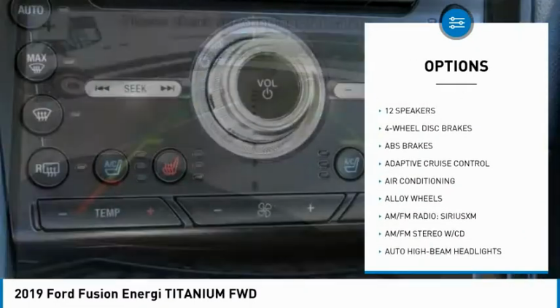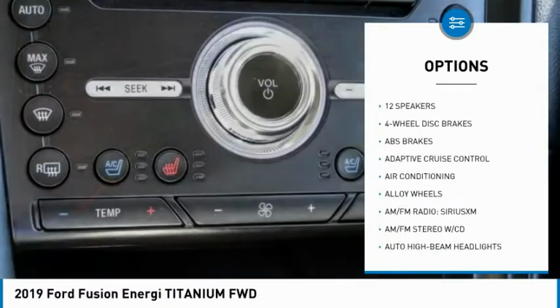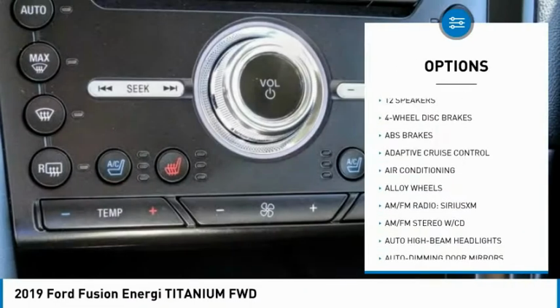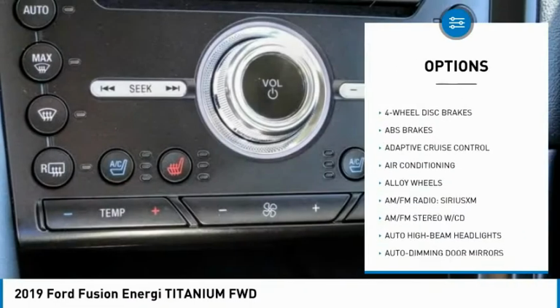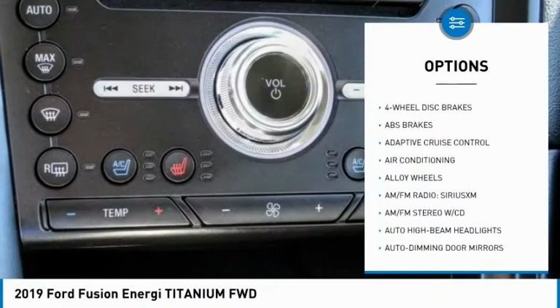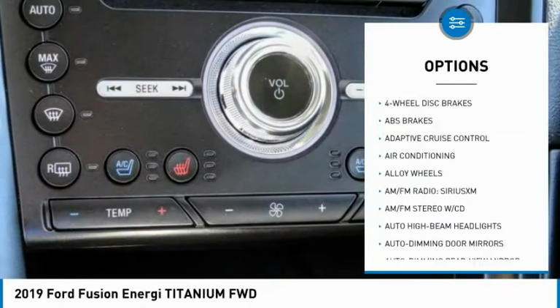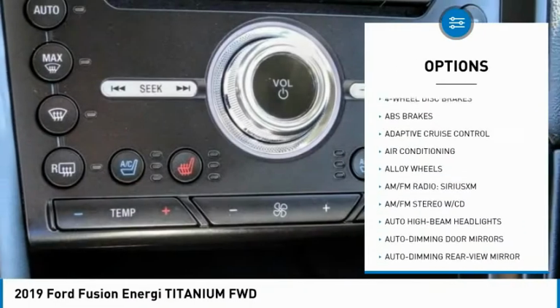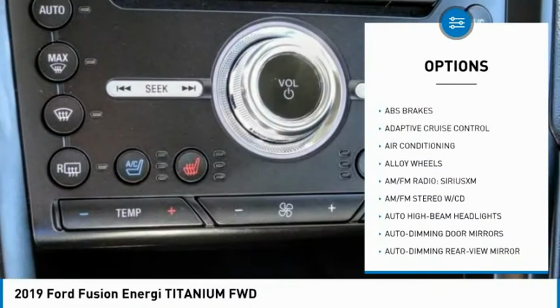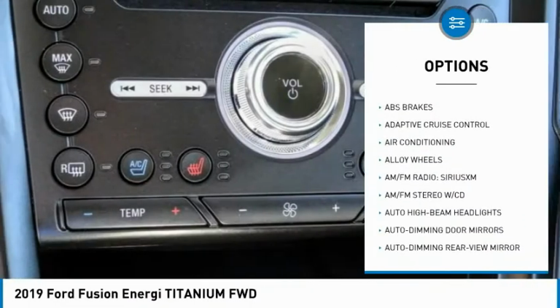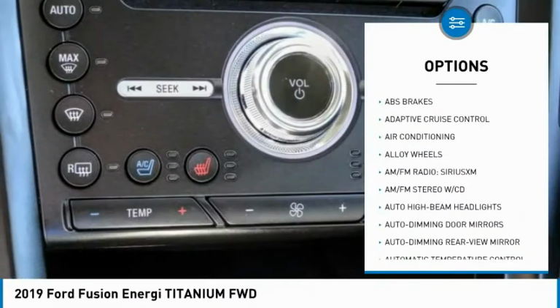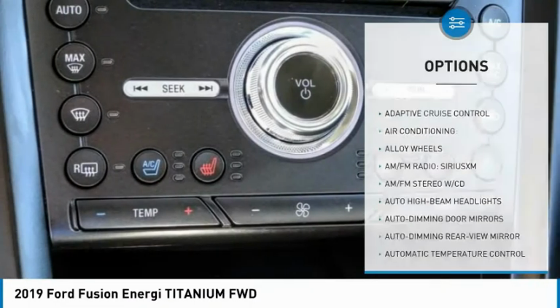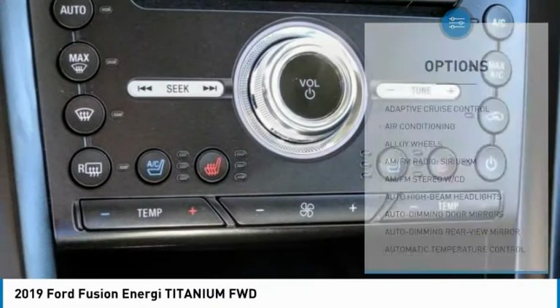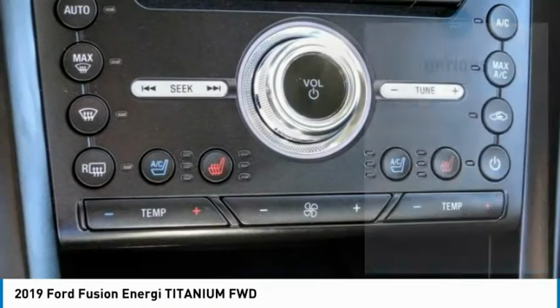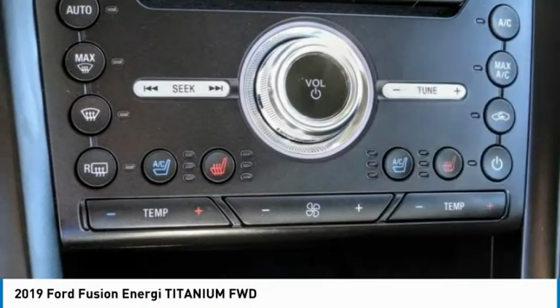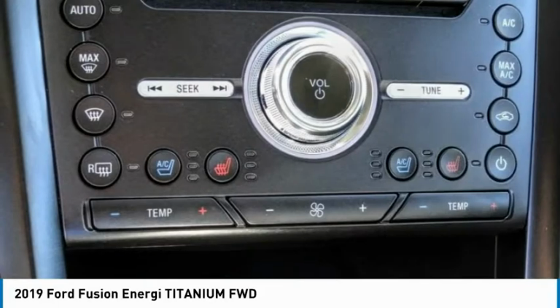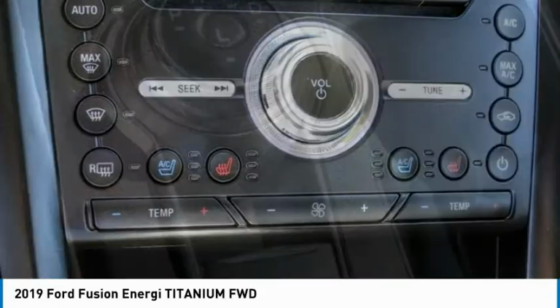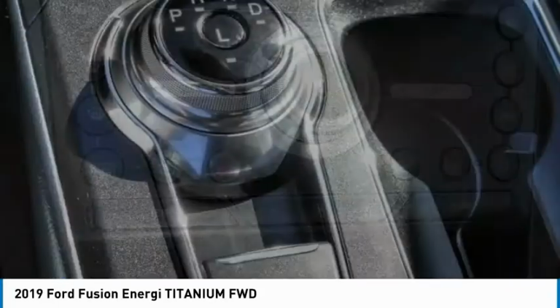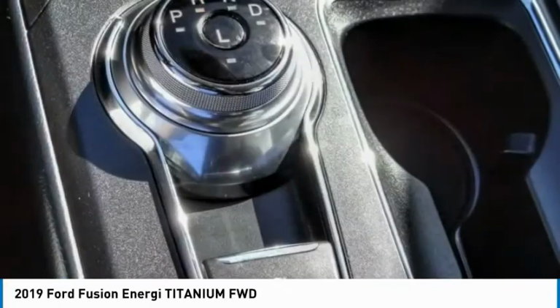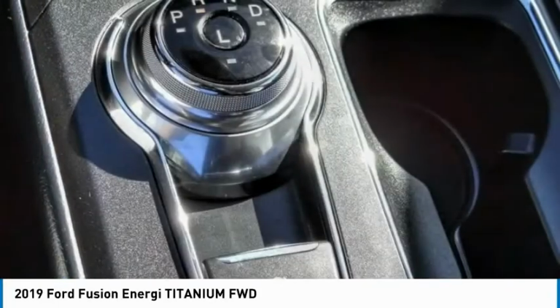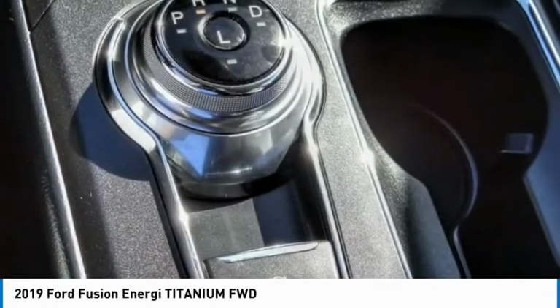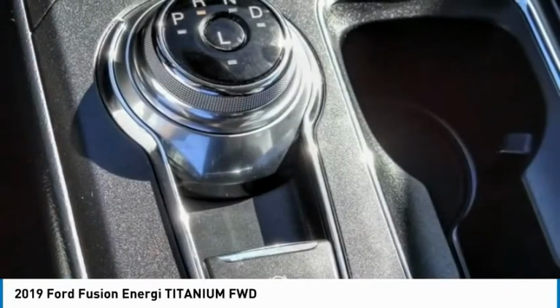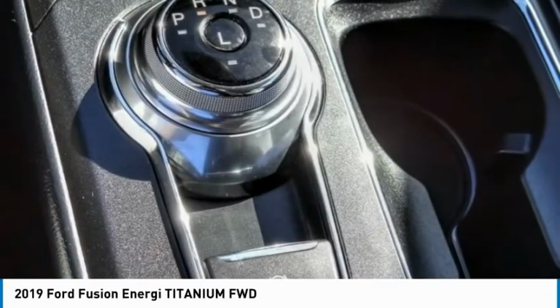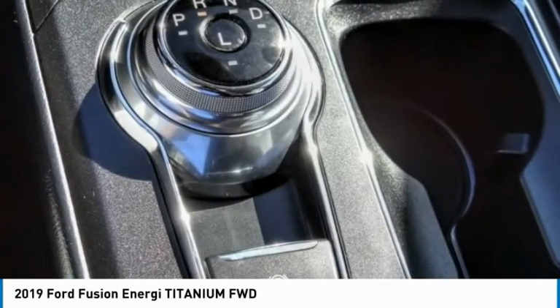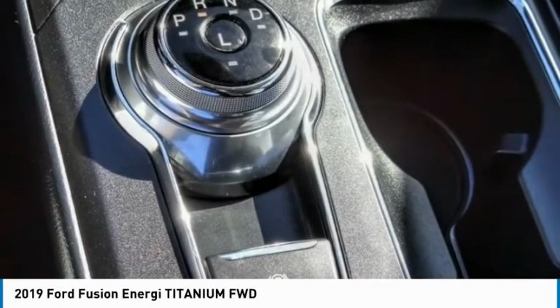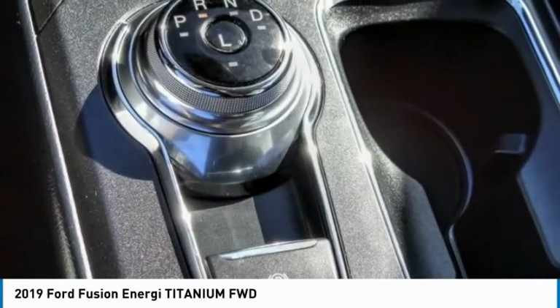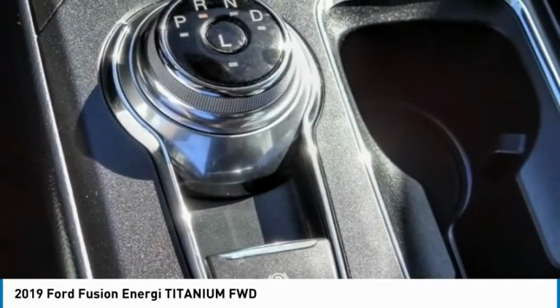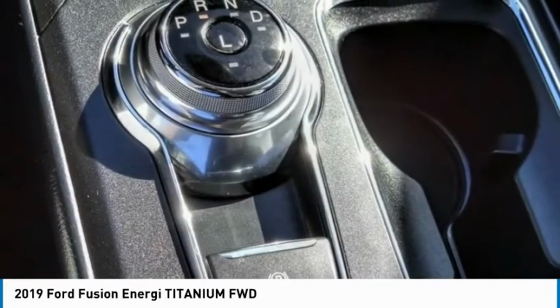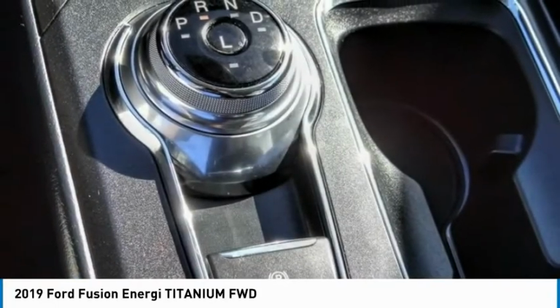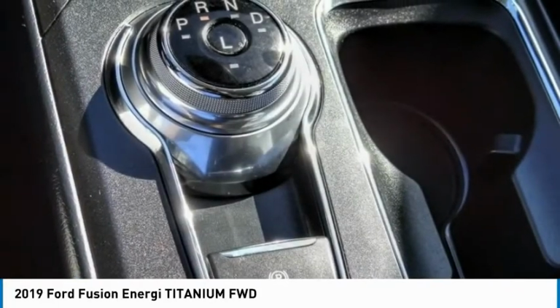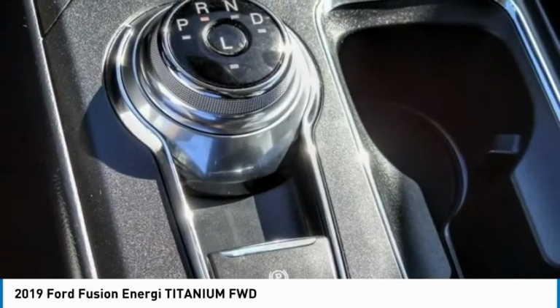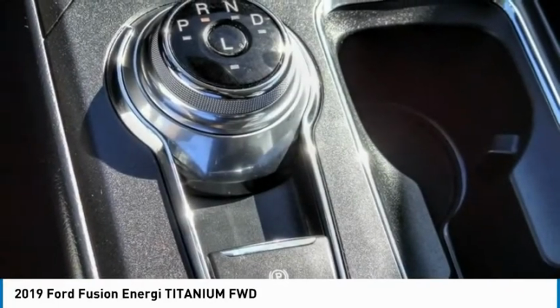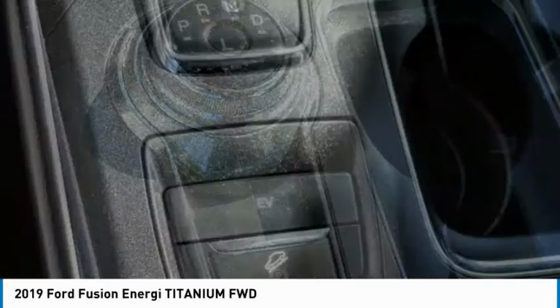Fog lights, power moonroof, rain-sensing wipers, speed control, and four-wheel disc brakes.